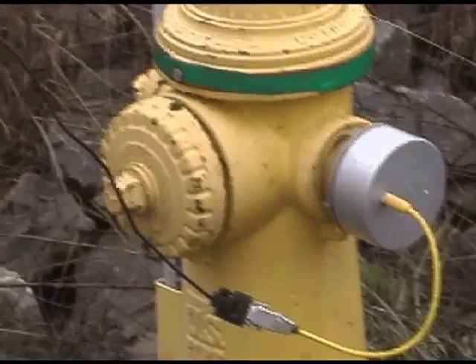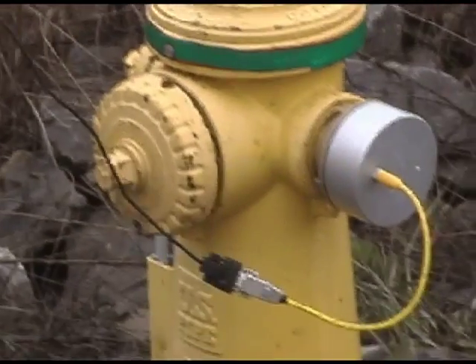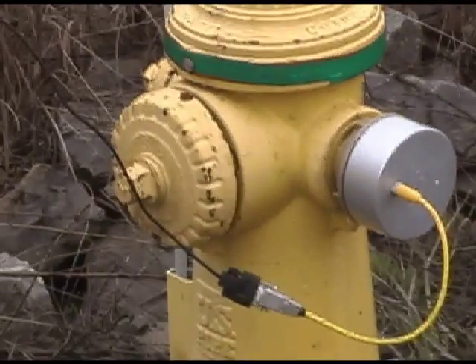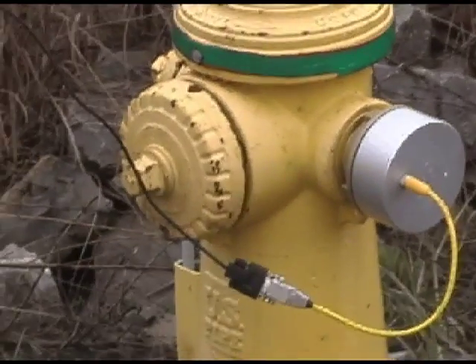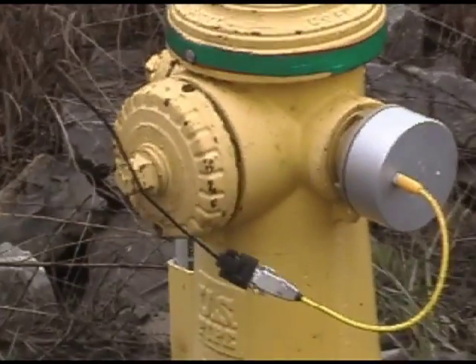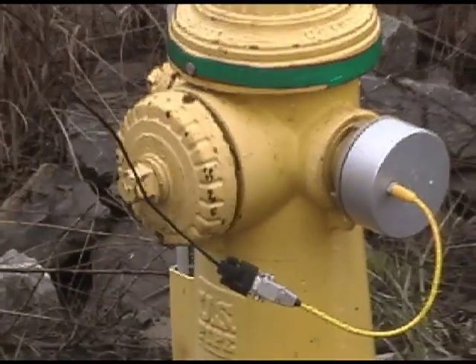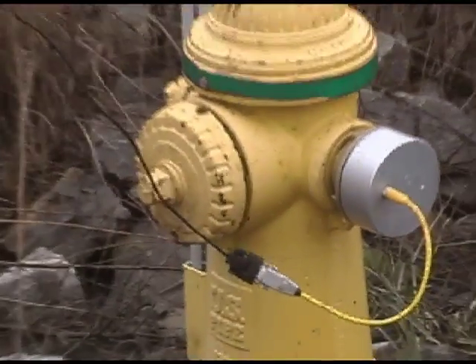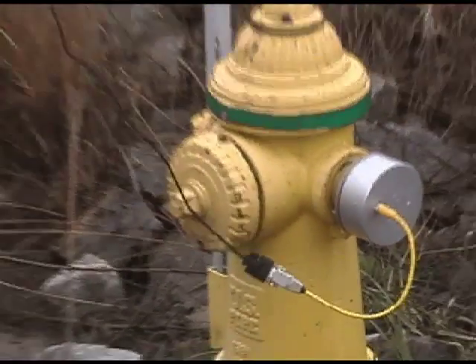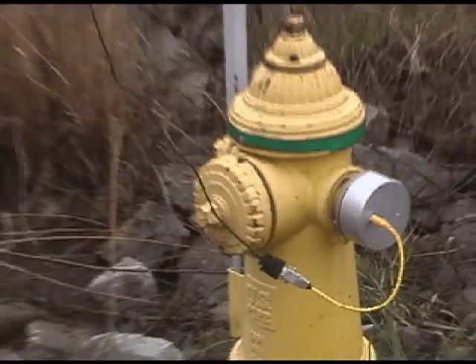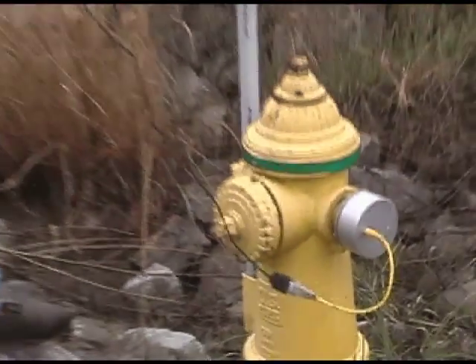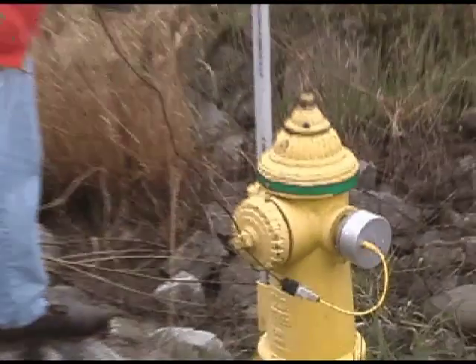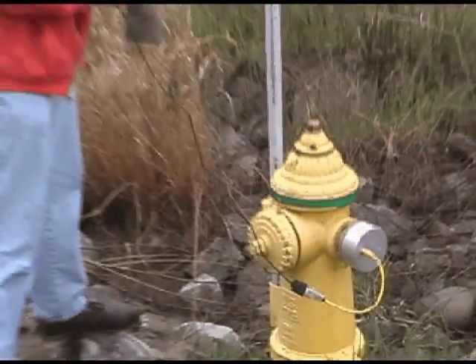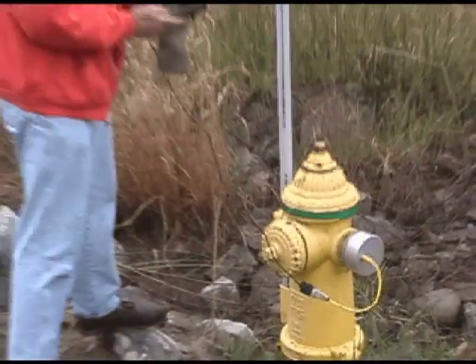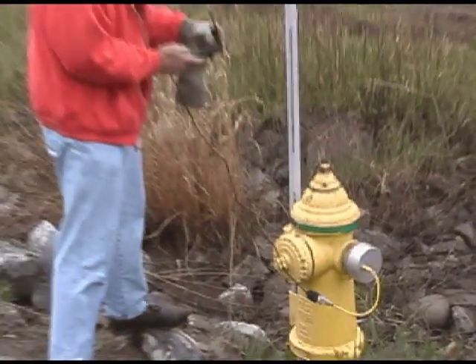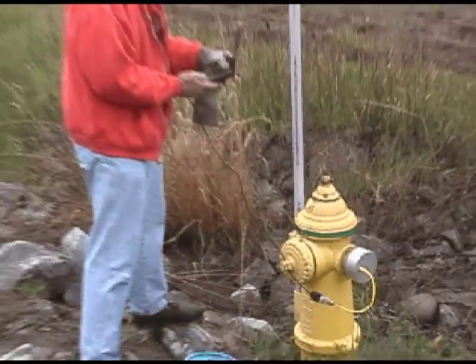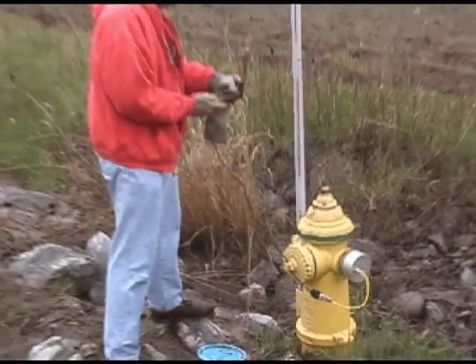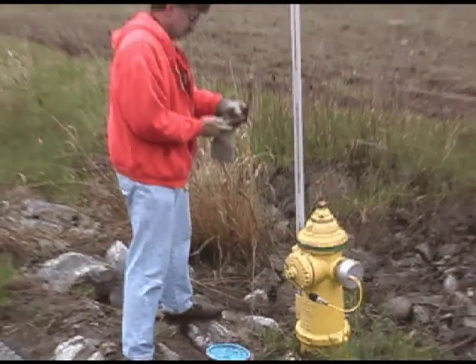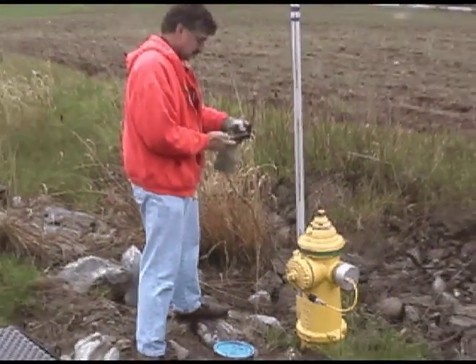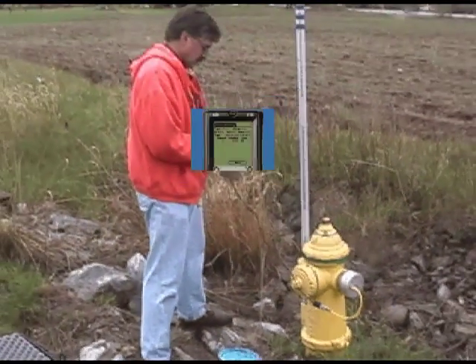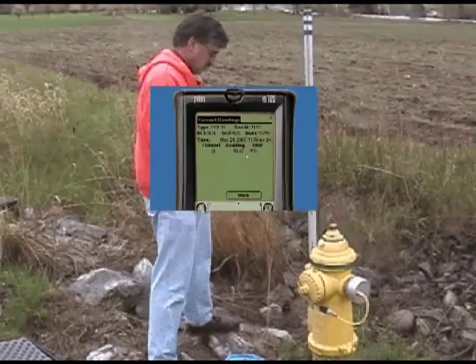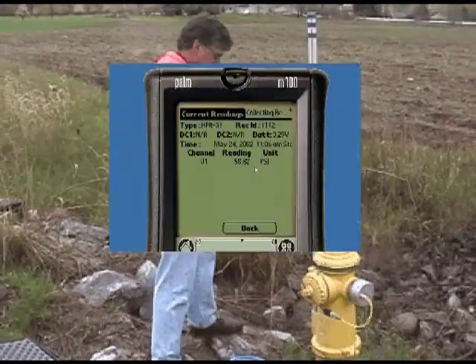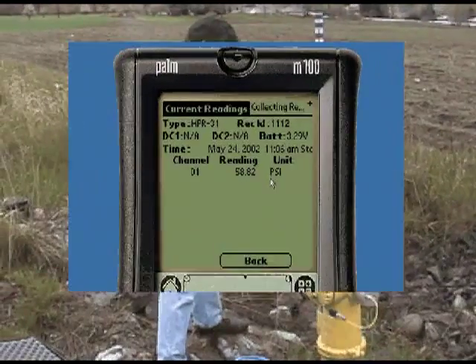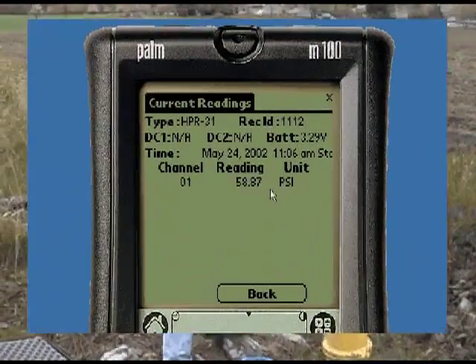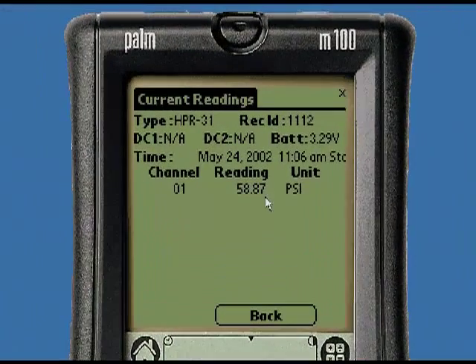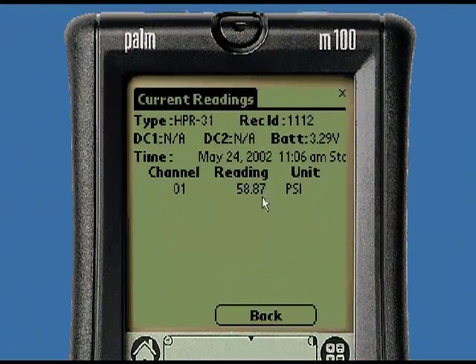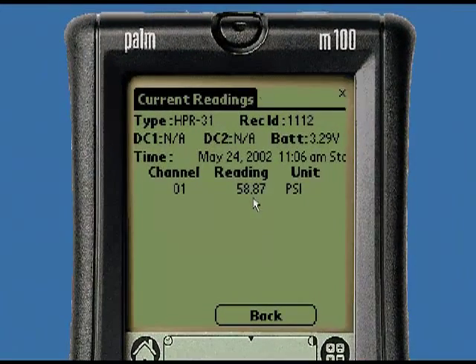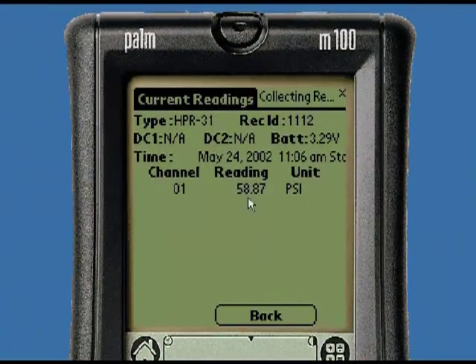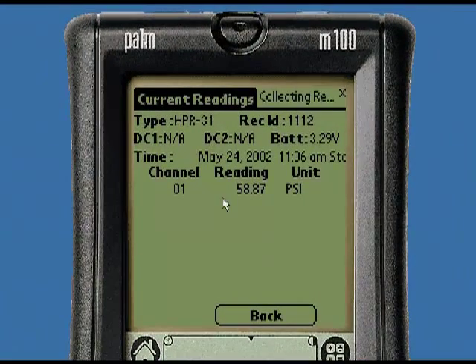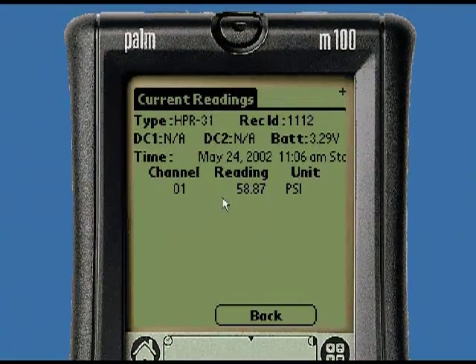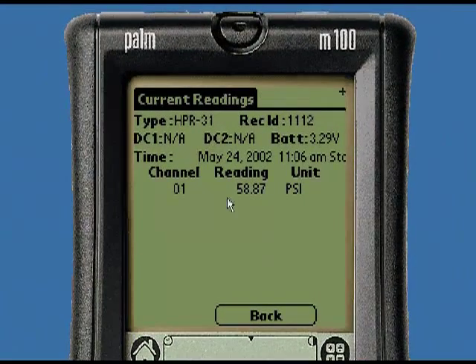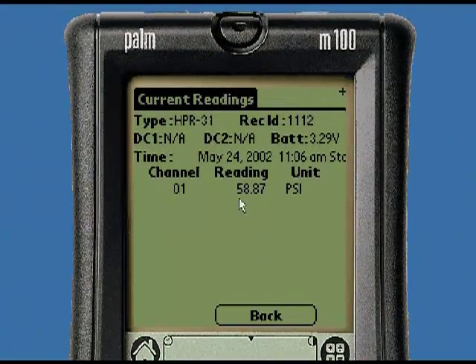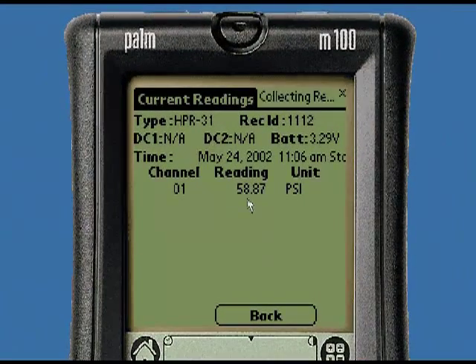With the hydrant valve fully open, you can check the present residual pressure using our POM DTU.